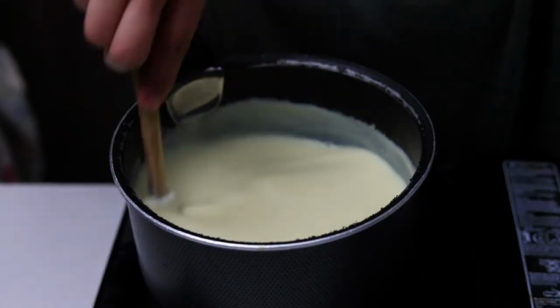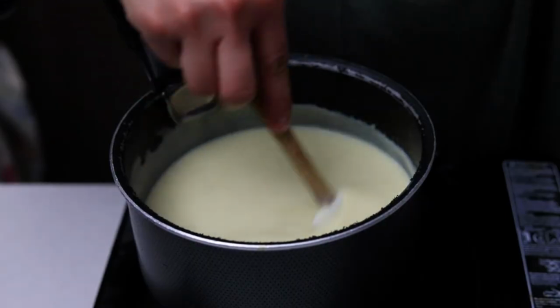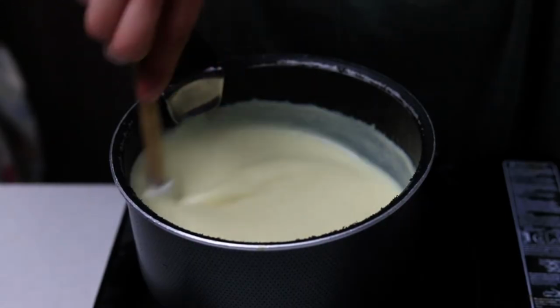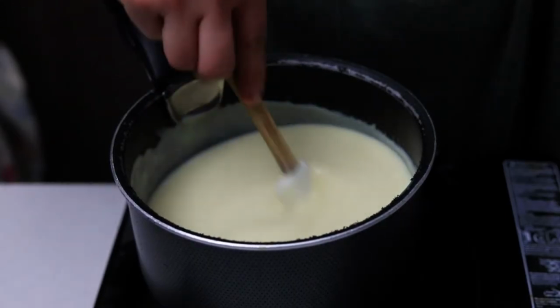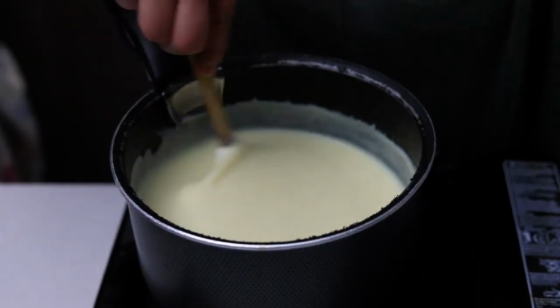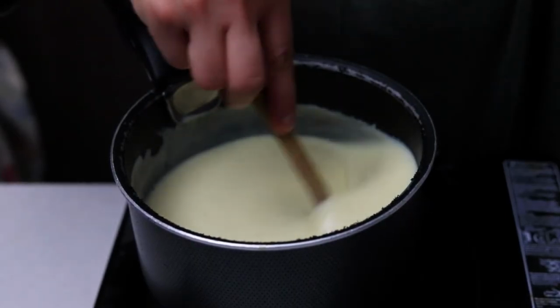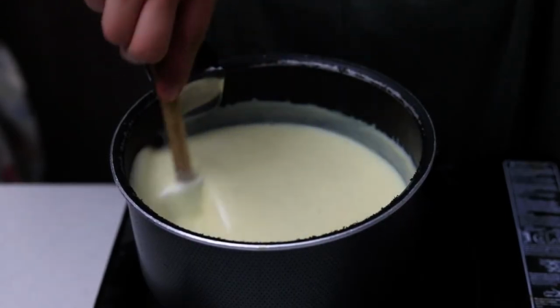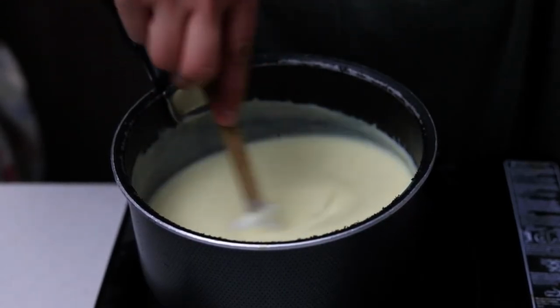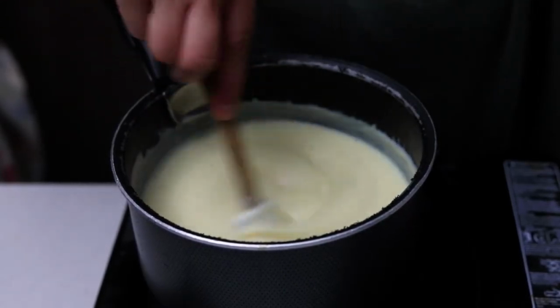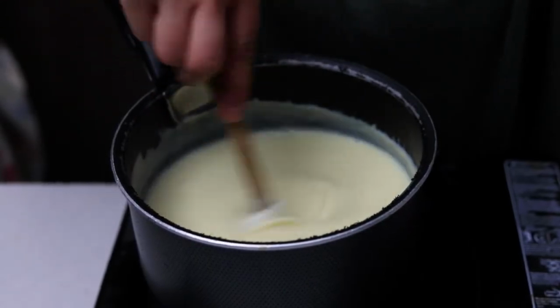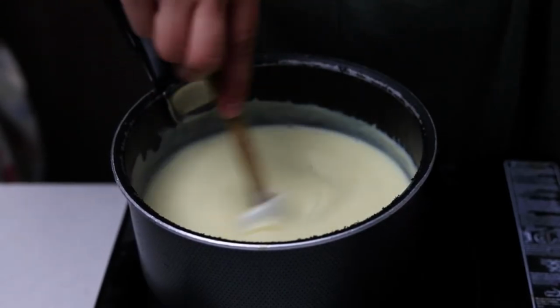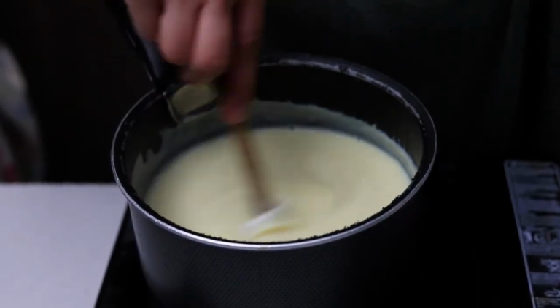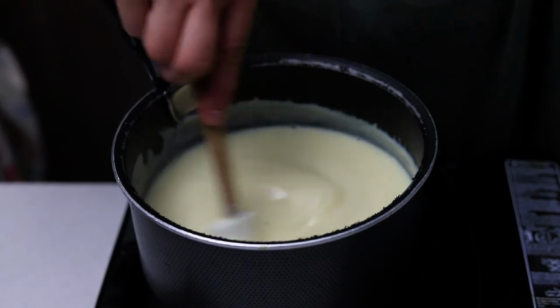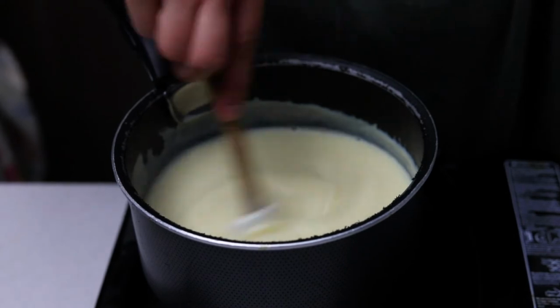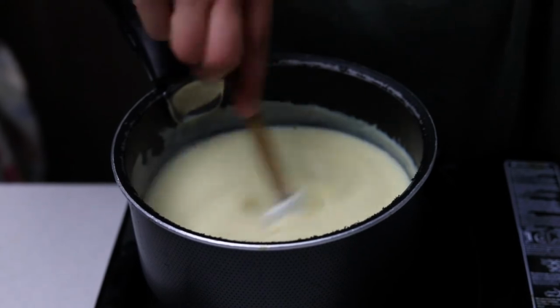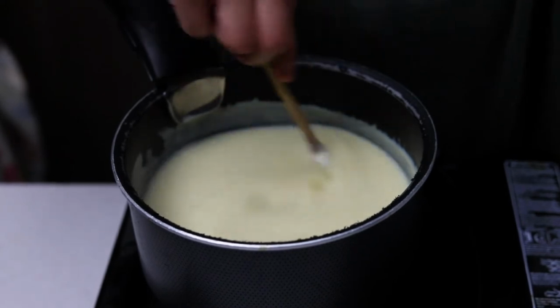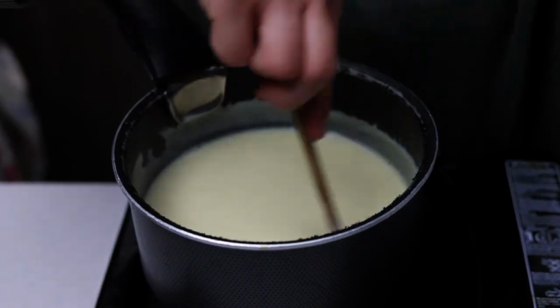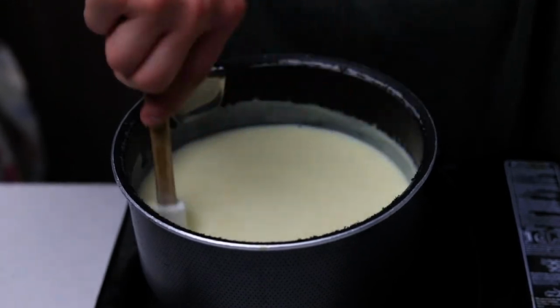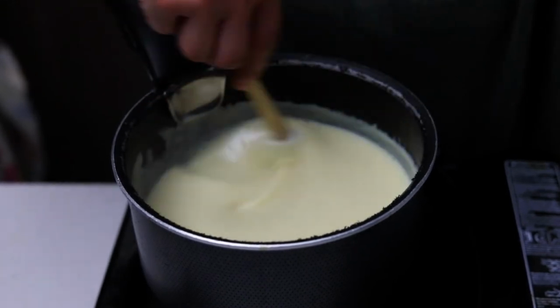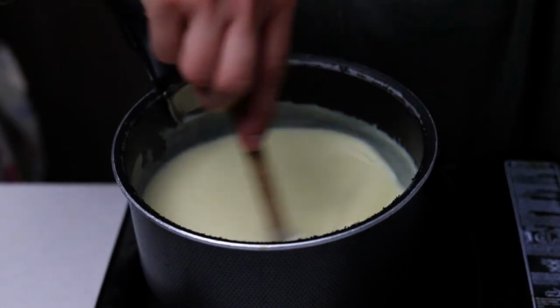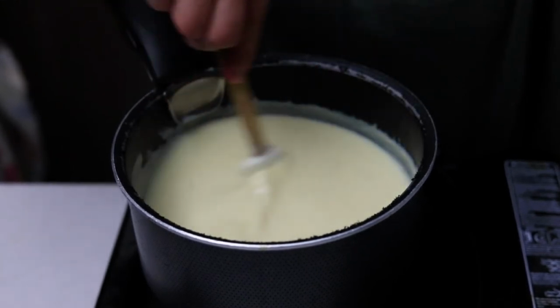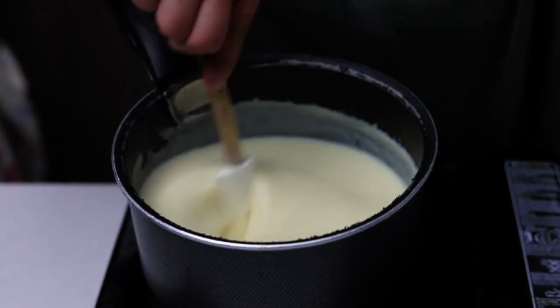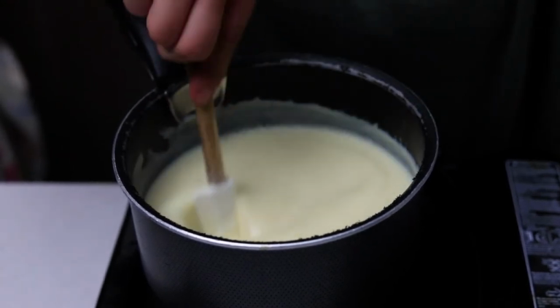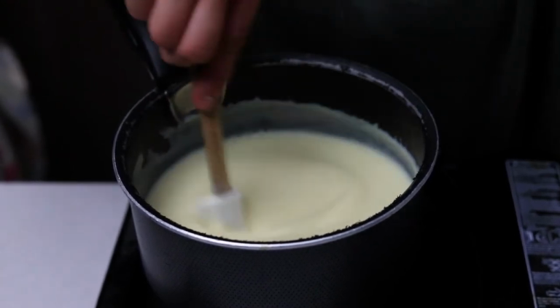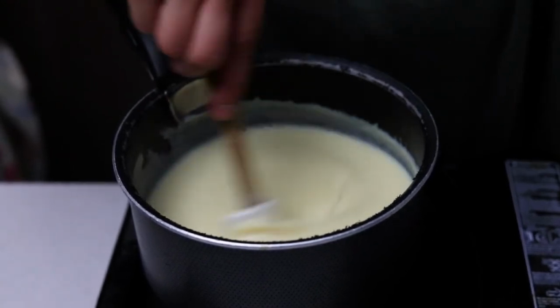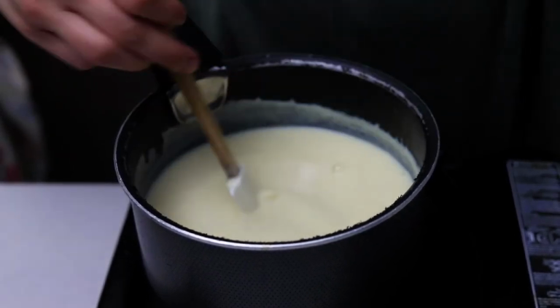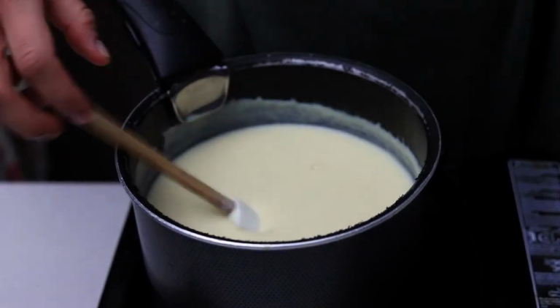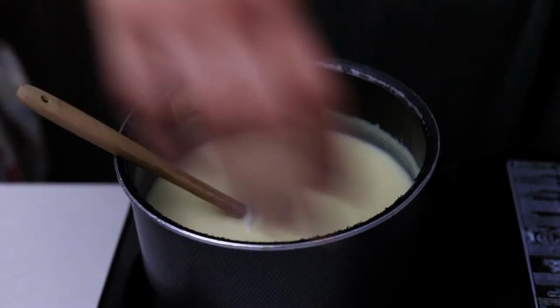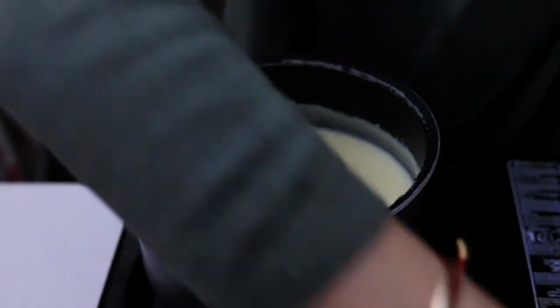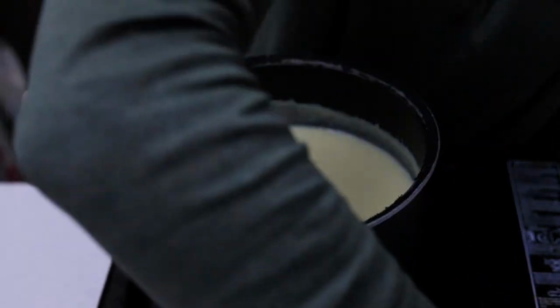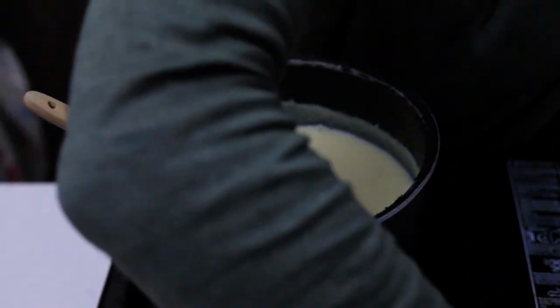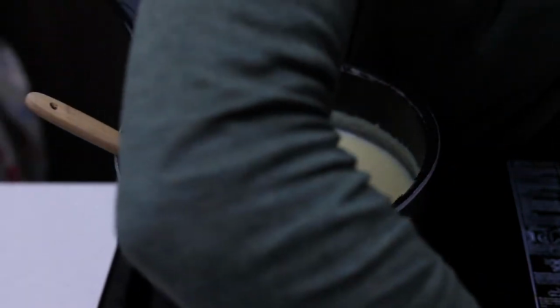Once it has thickened, remove it from the heat immediately and transfer it to another container to stop the cooking process.